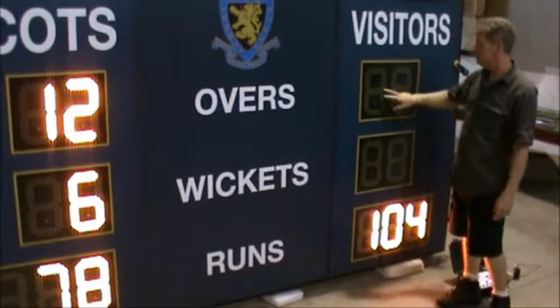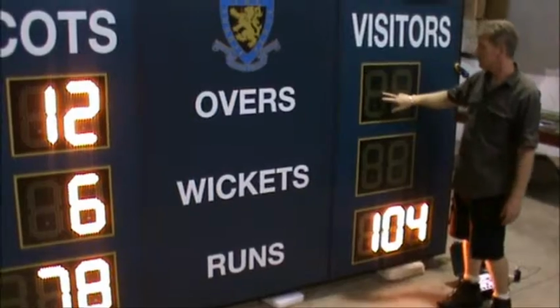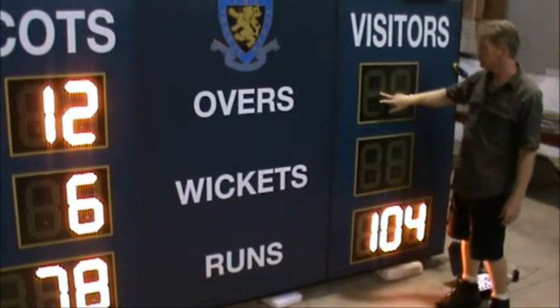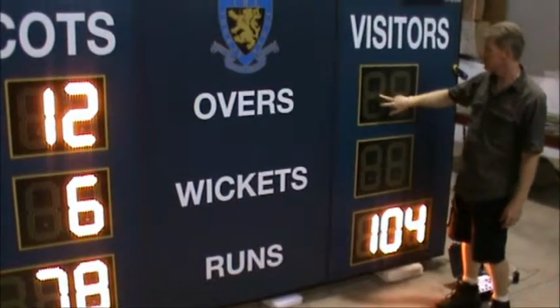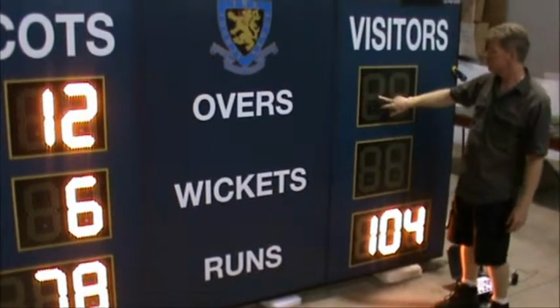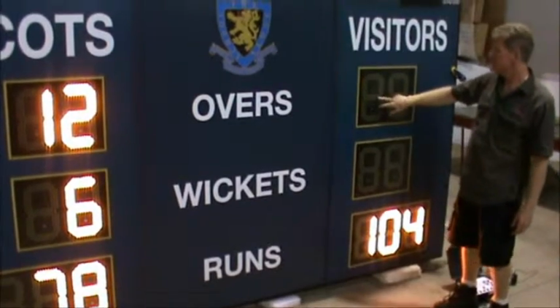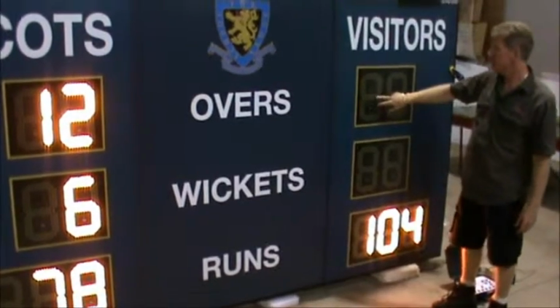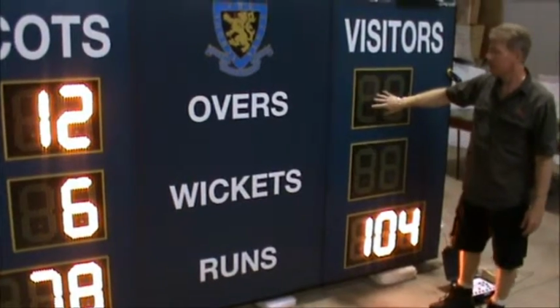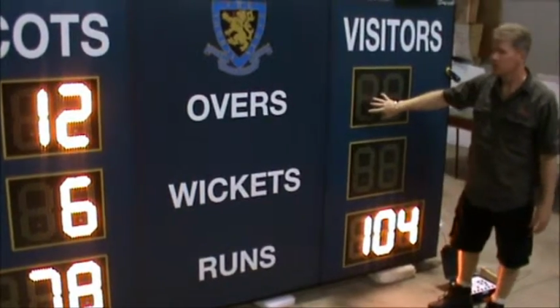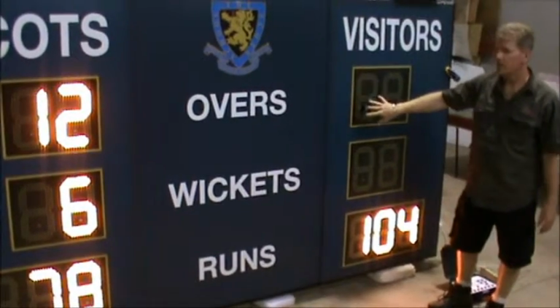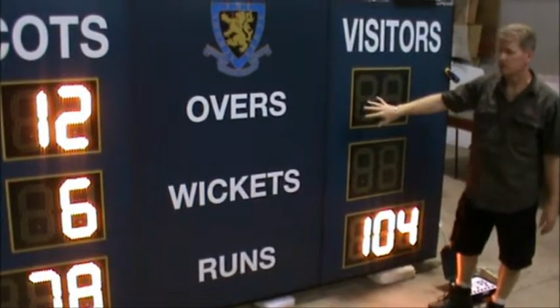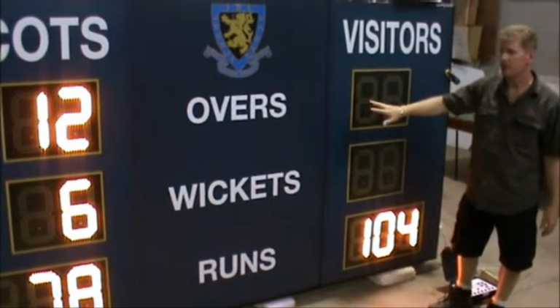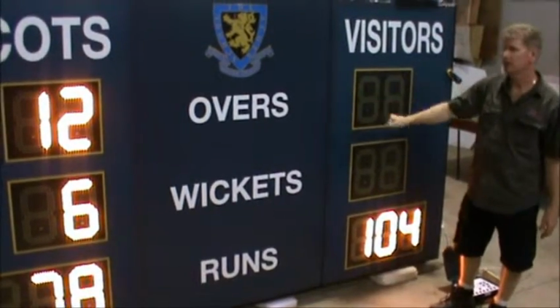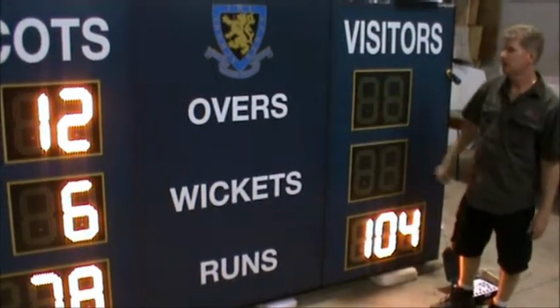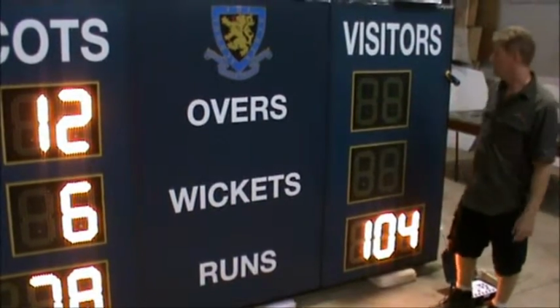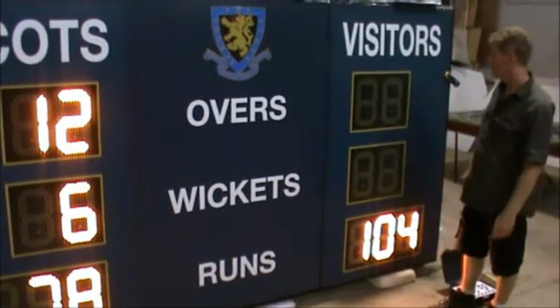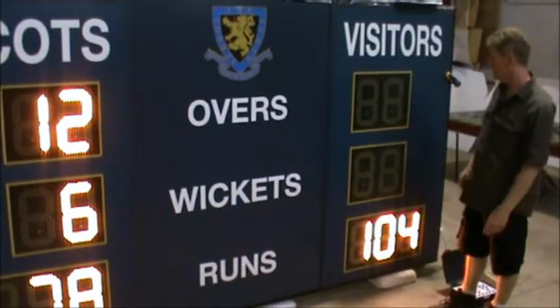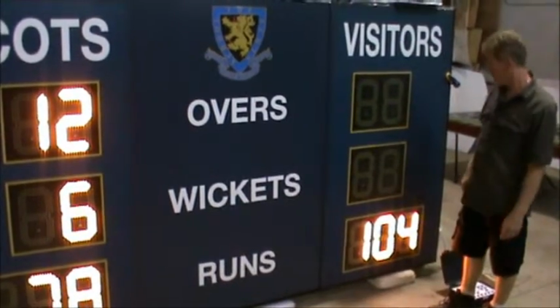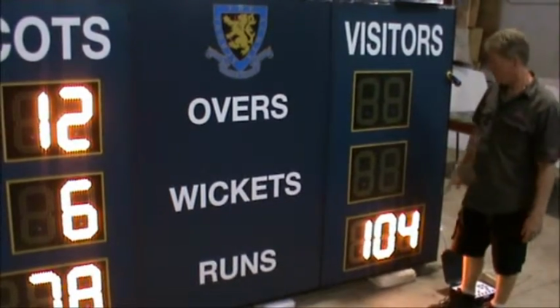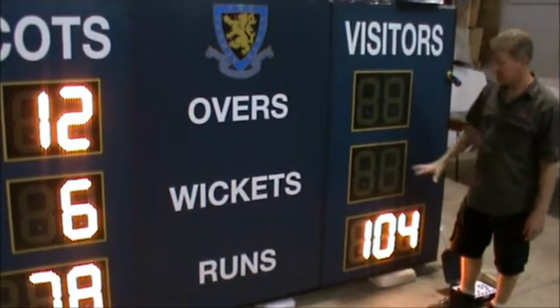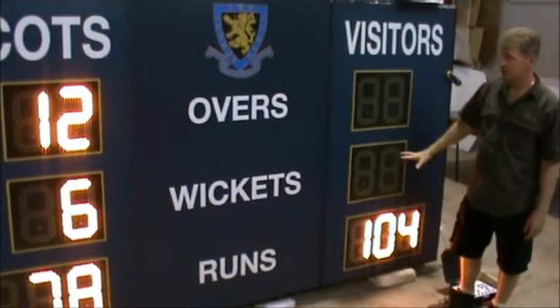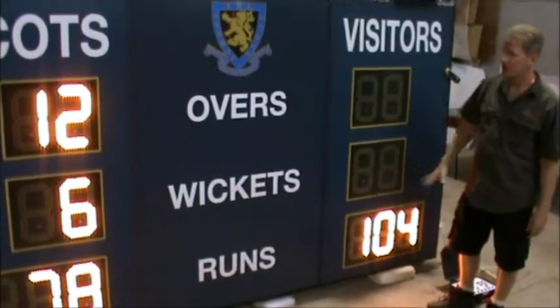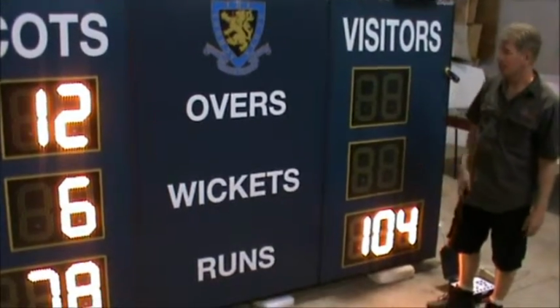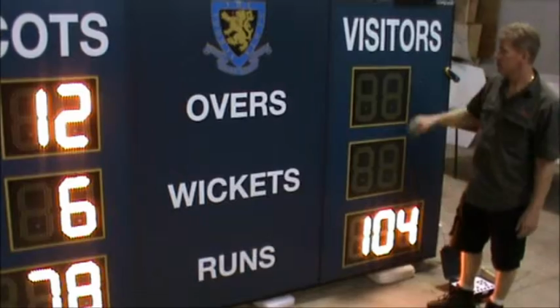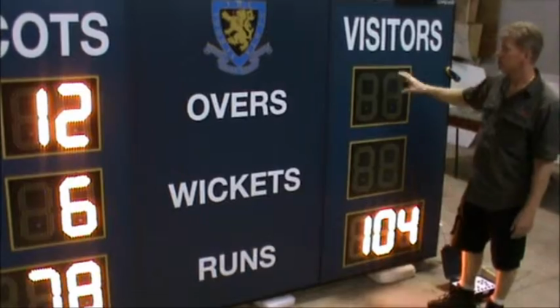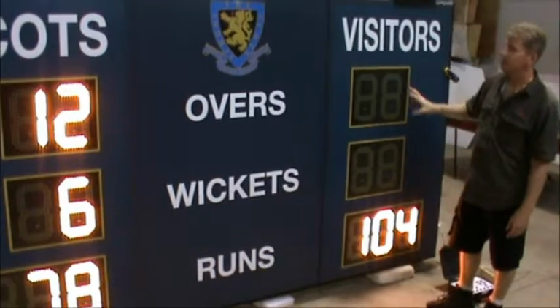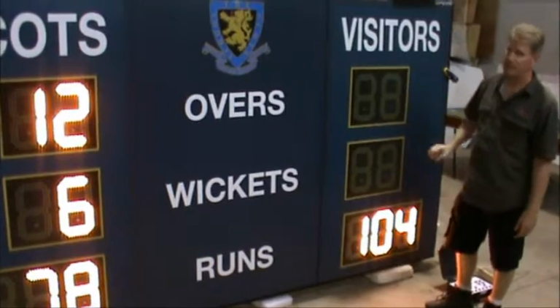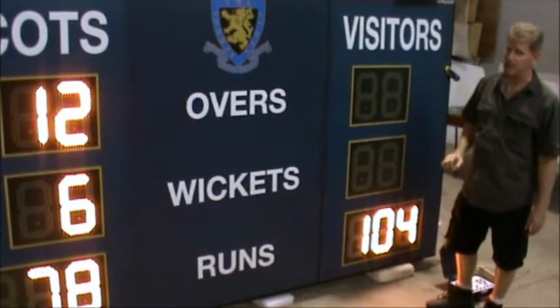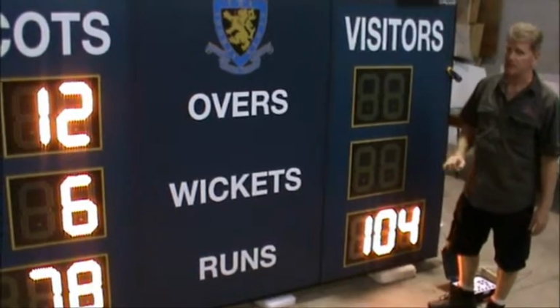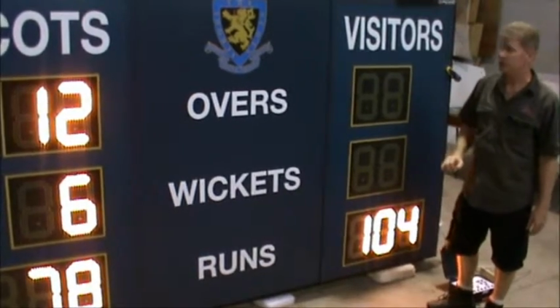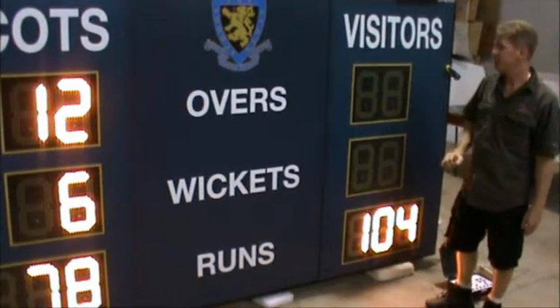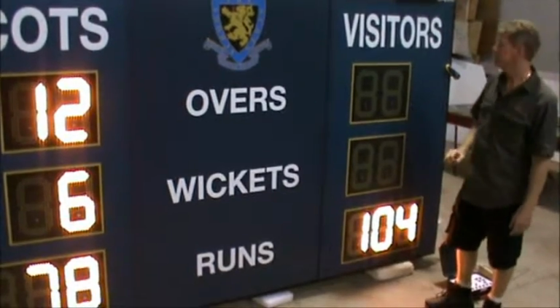Digit color choices are yellow, white, red, or green. You can see these are all yellow, or you can also have a combination of any of those colors.